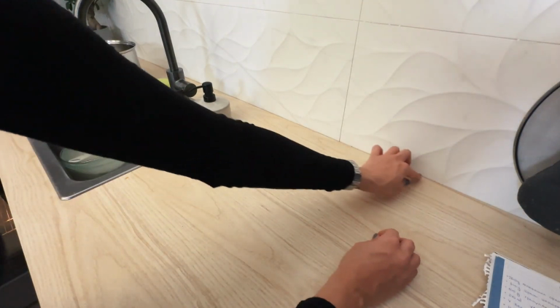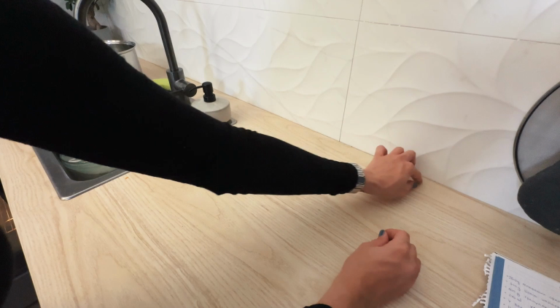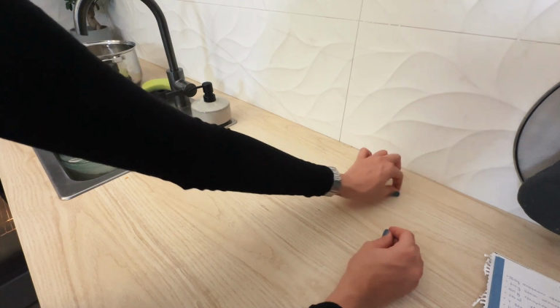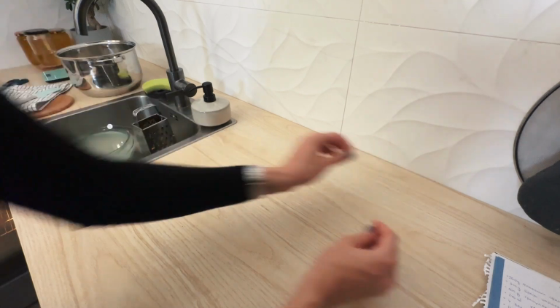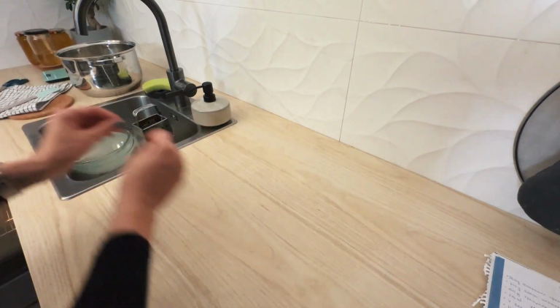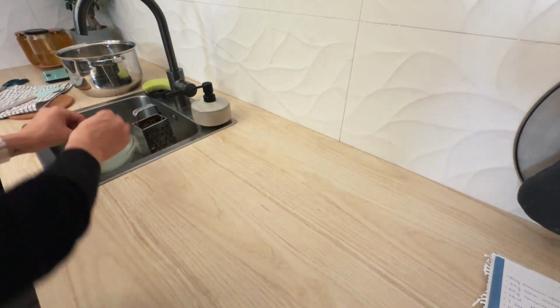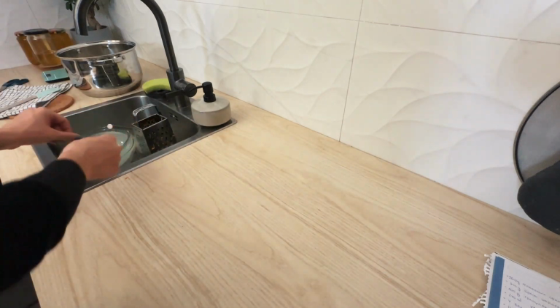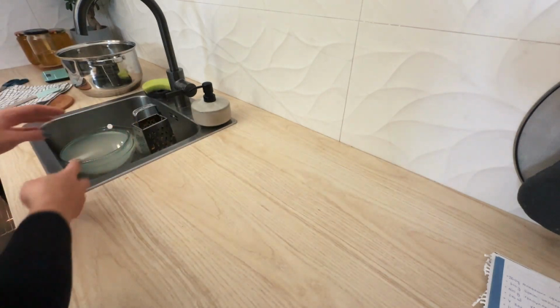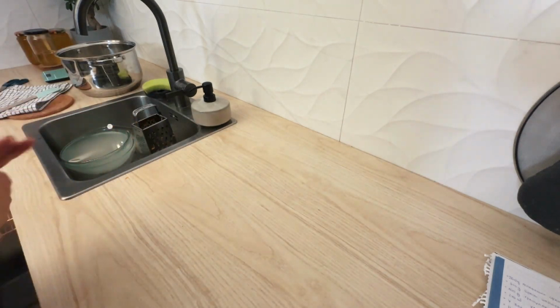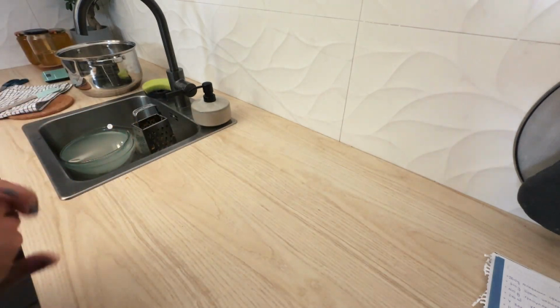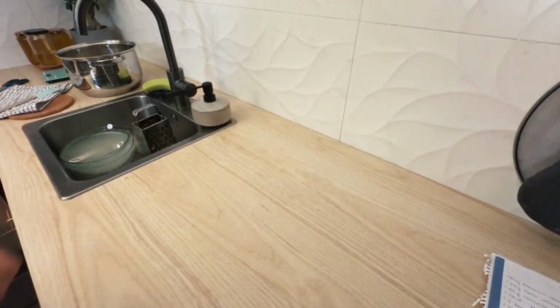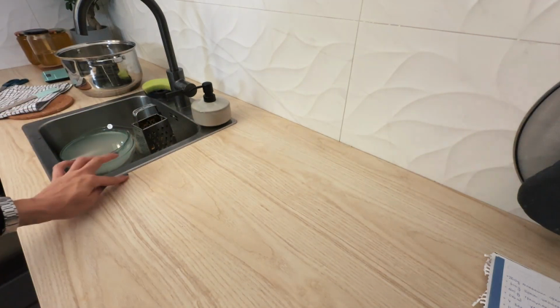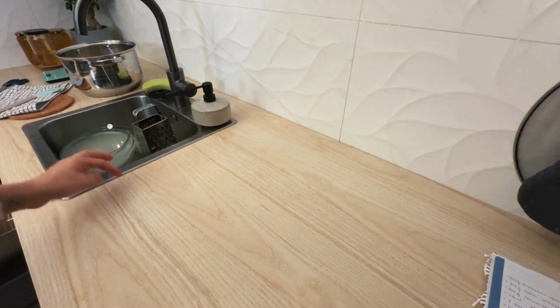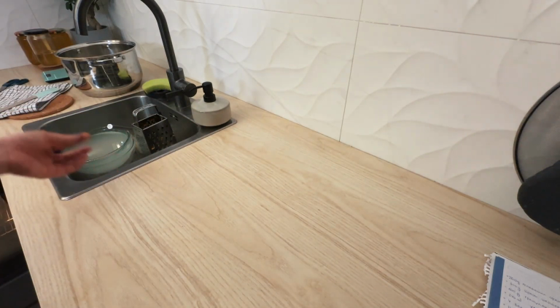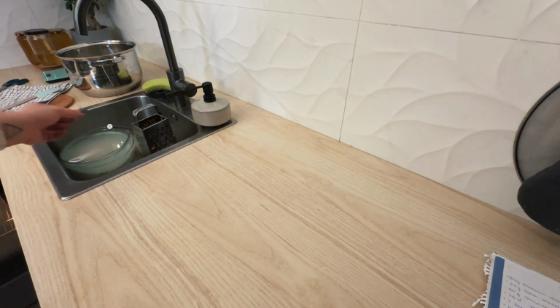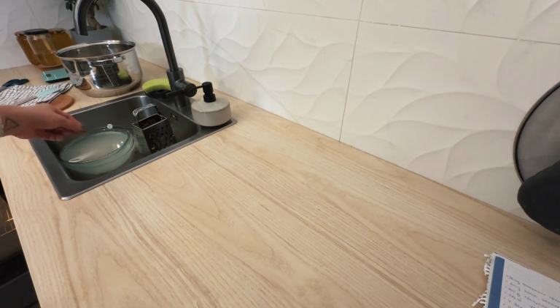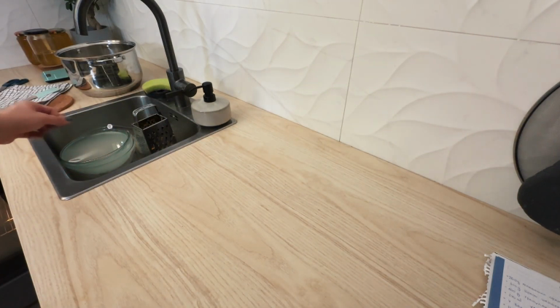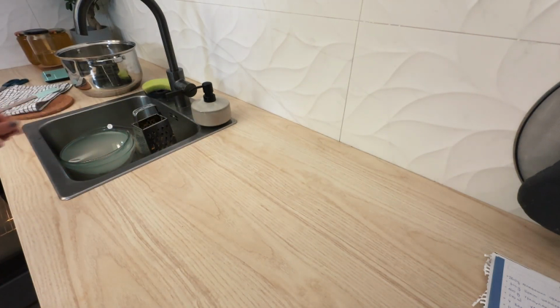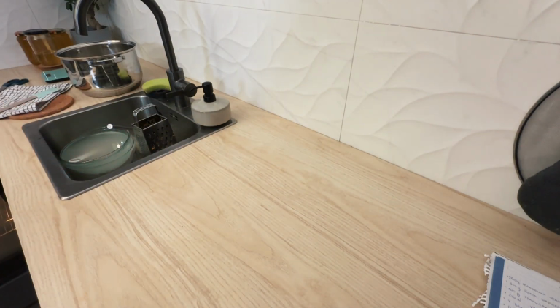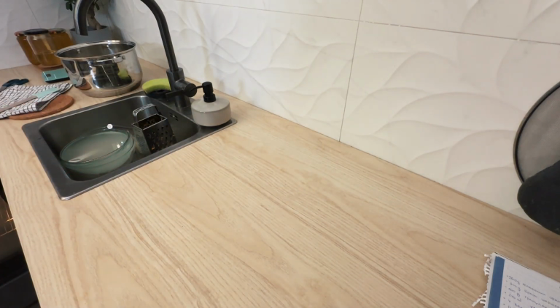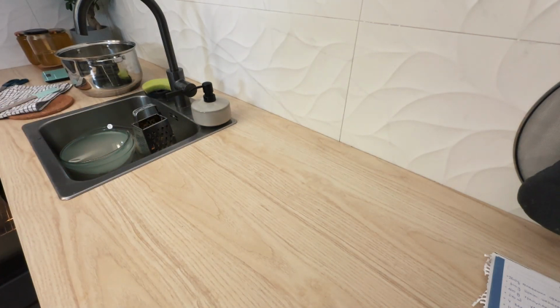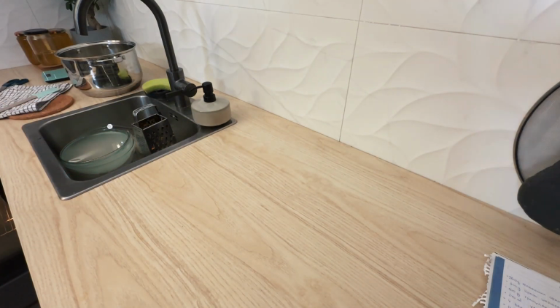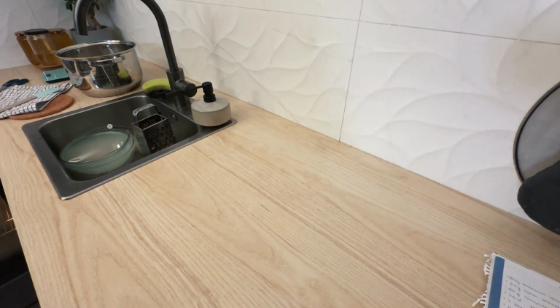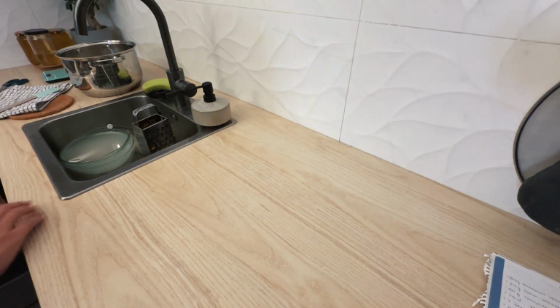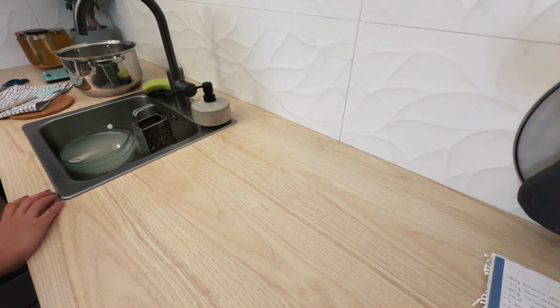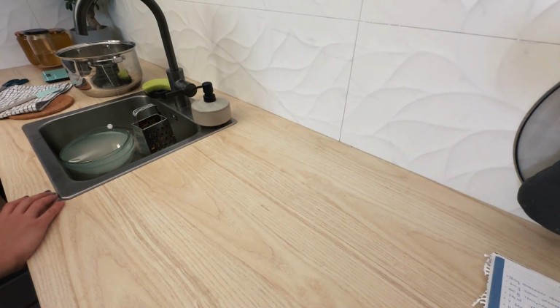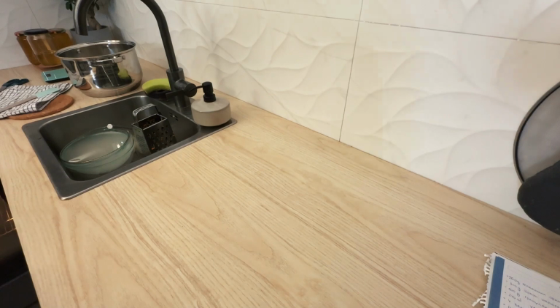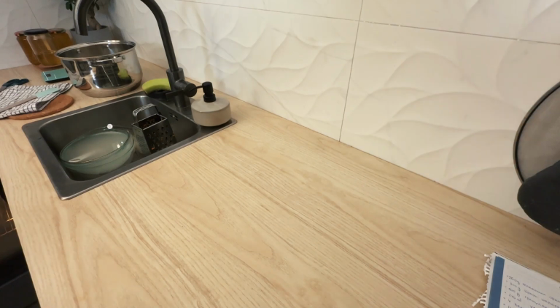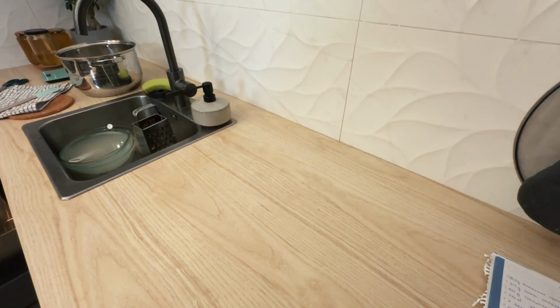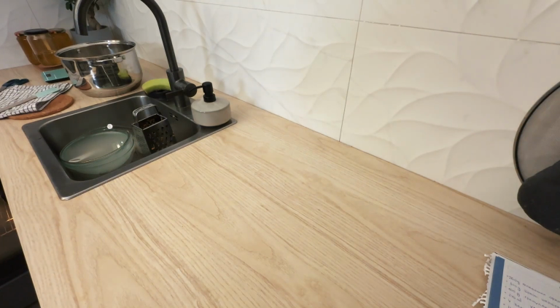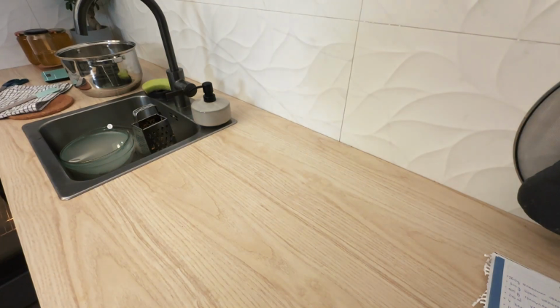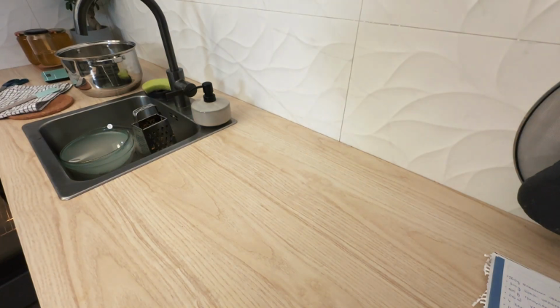Depending on the oven, I know that it's about 24 to 30 minutes. I'll add it back later.